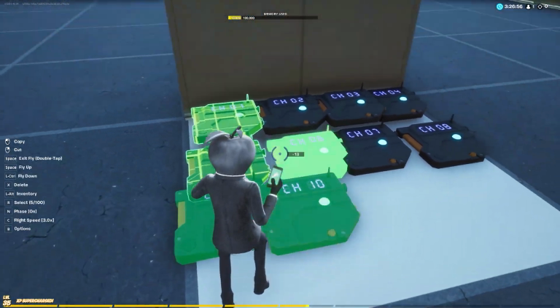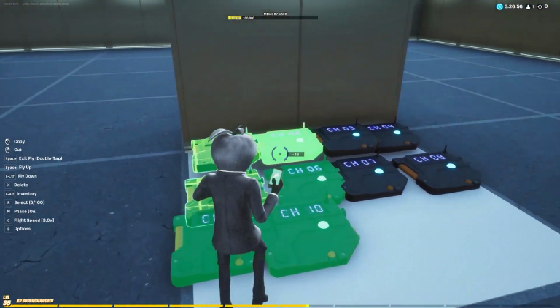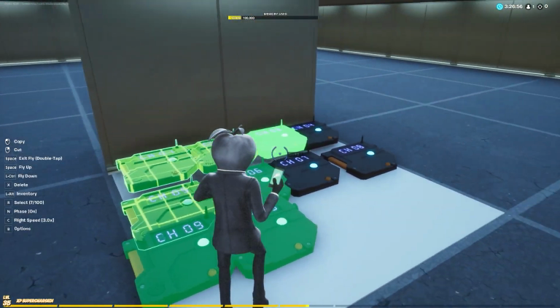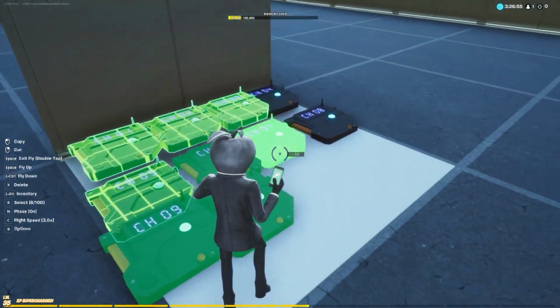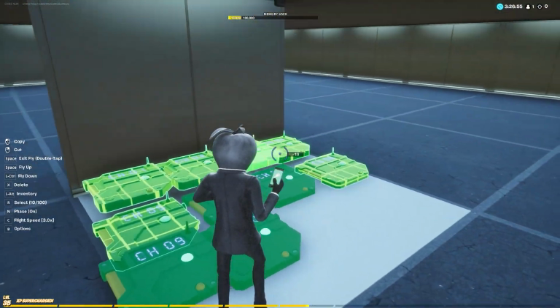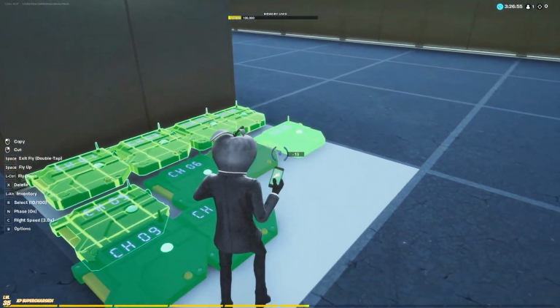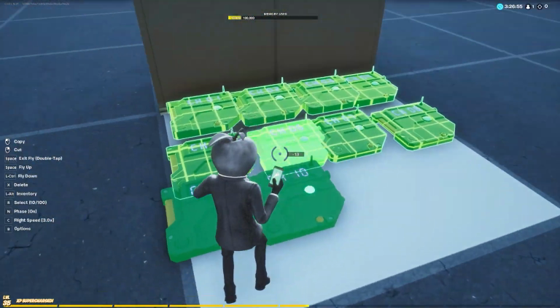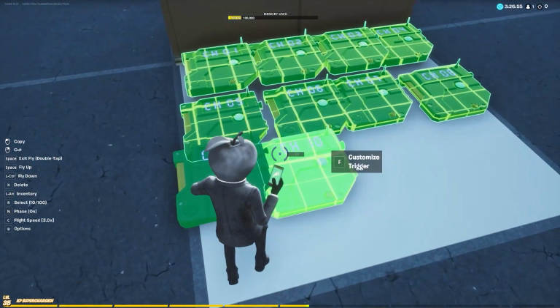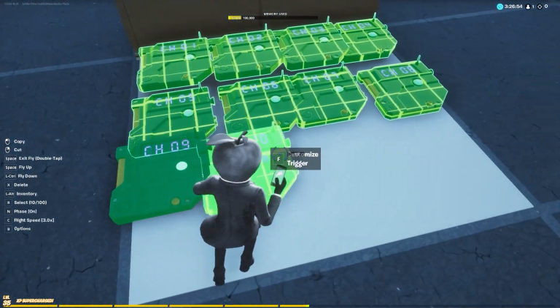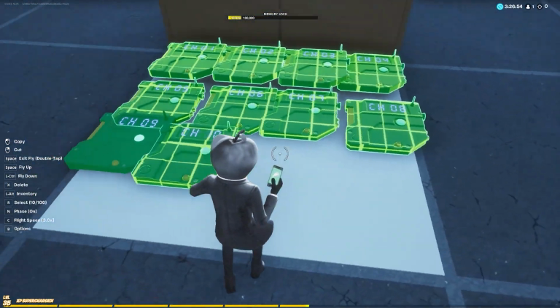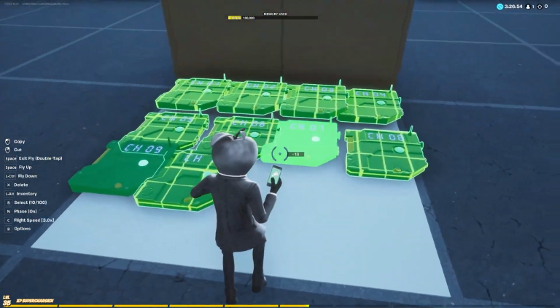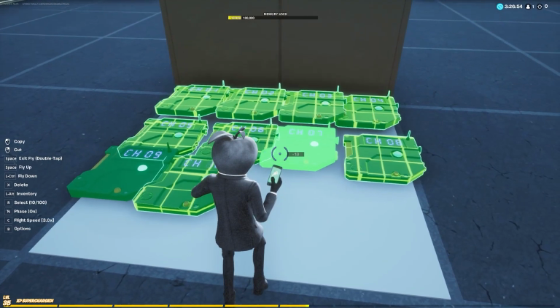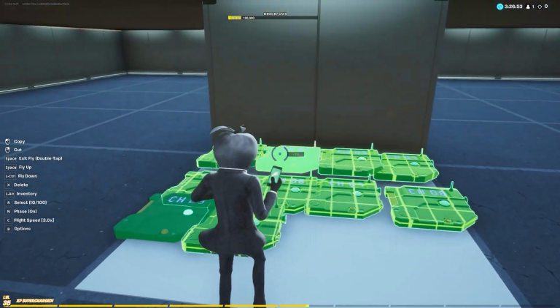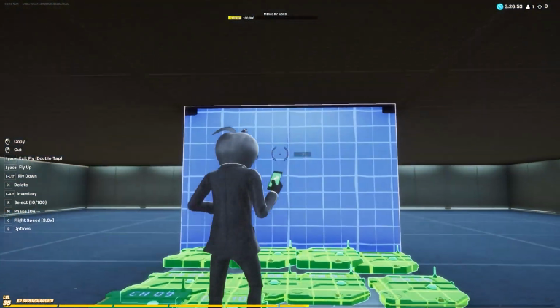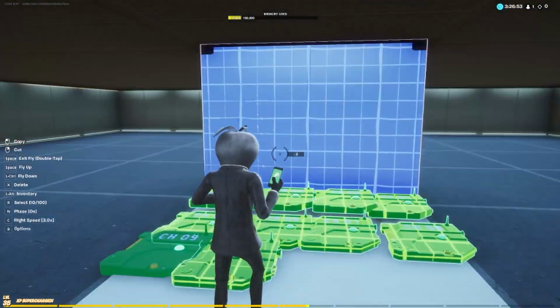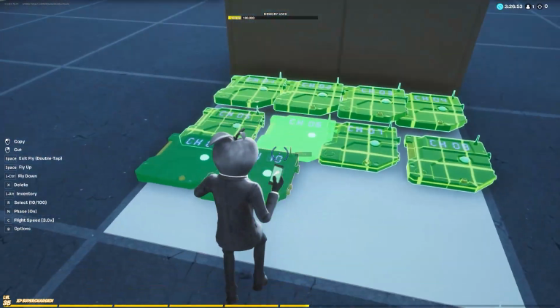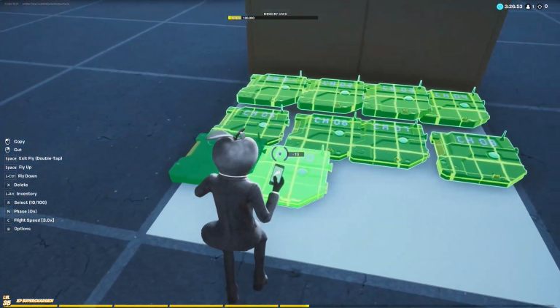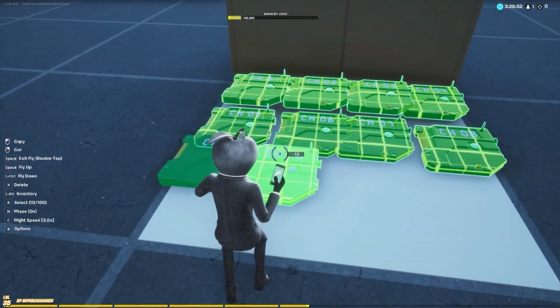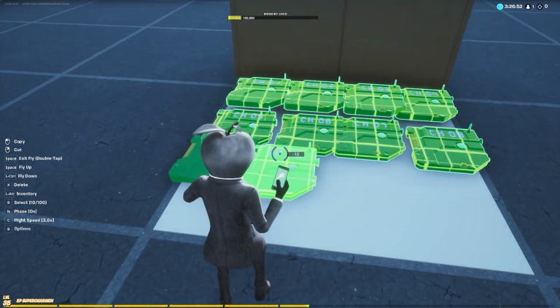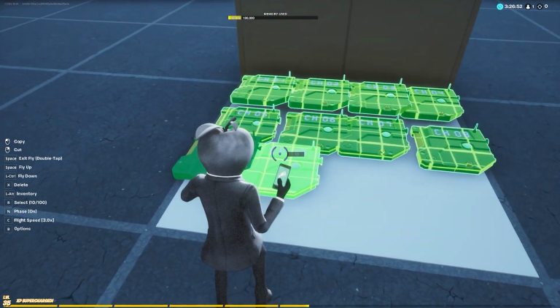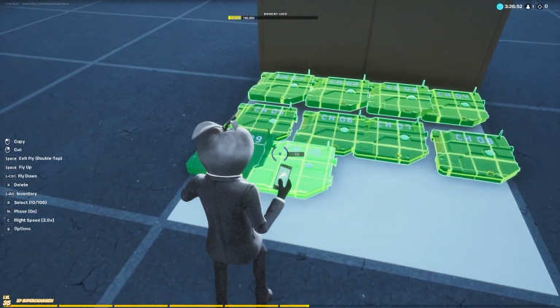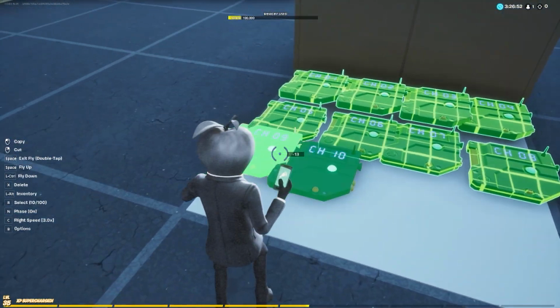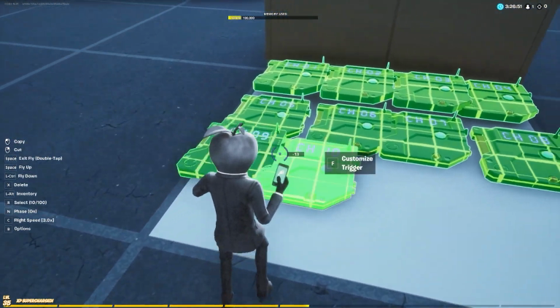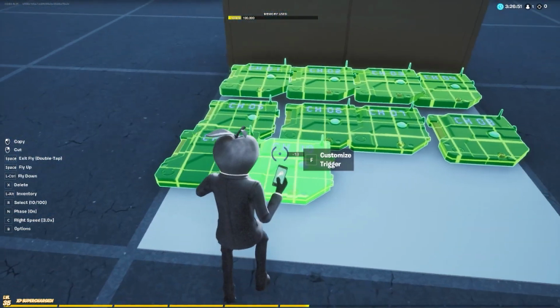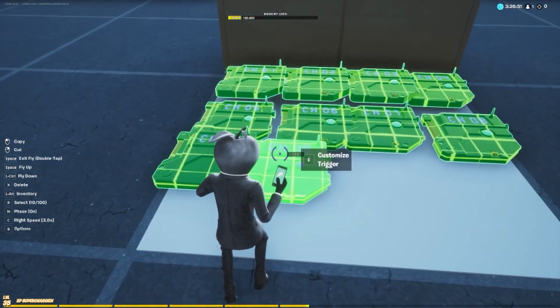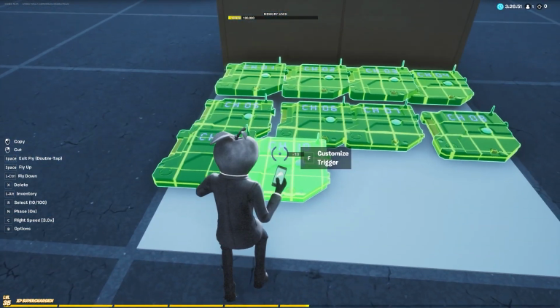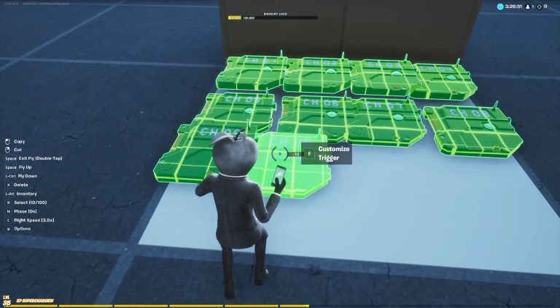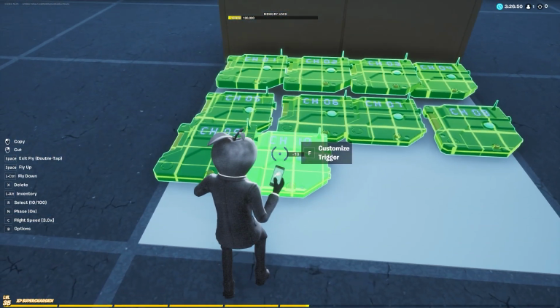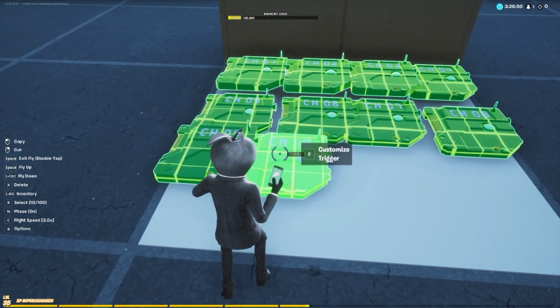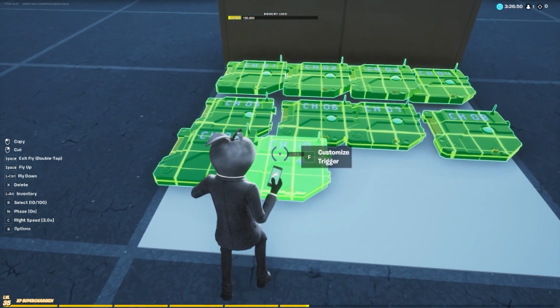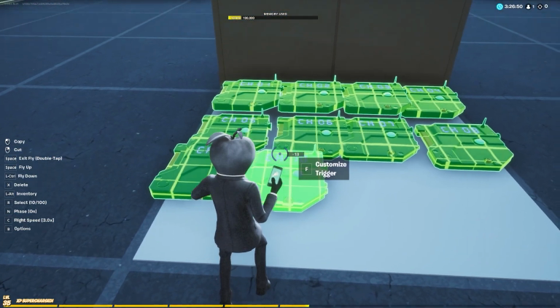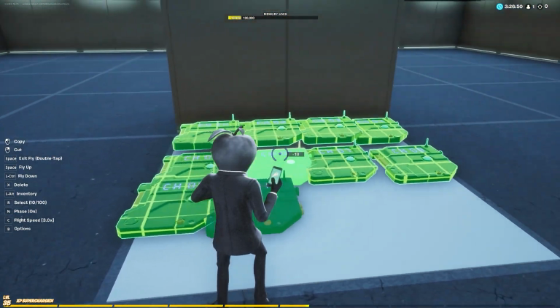We have to select all of the triggers by holding R and place them somewhere so they will not be in range of the objective device.